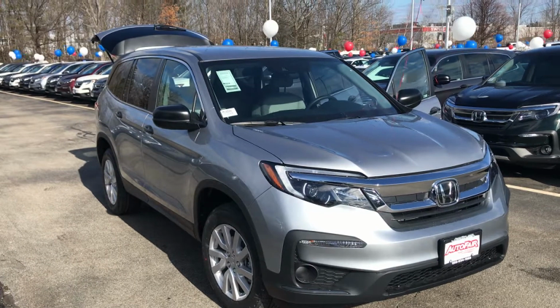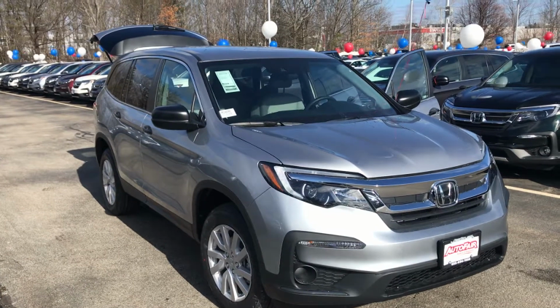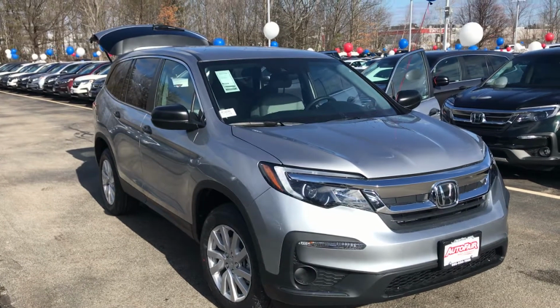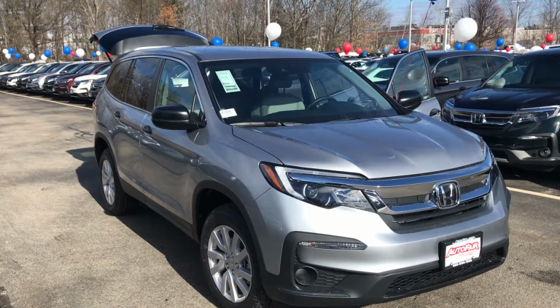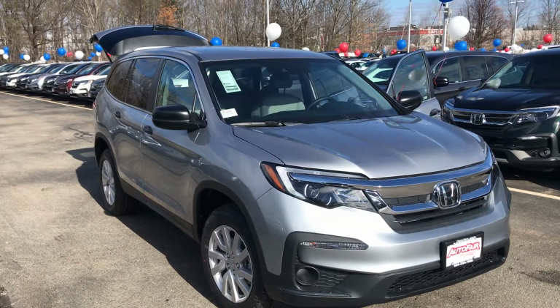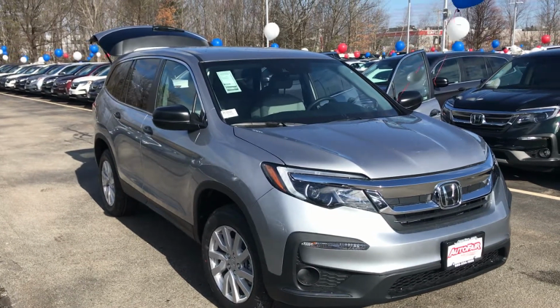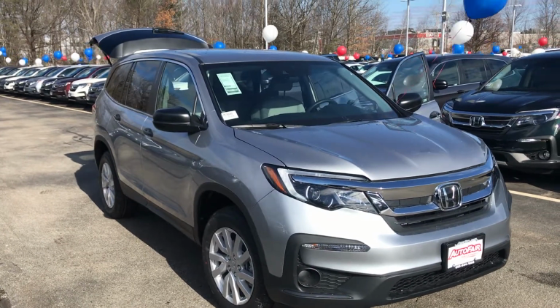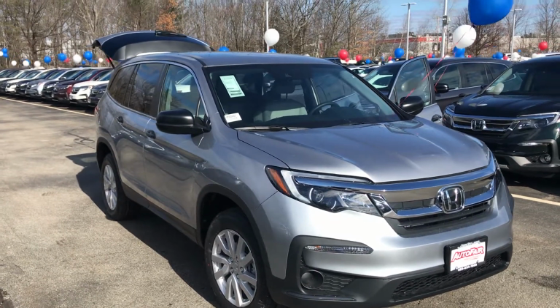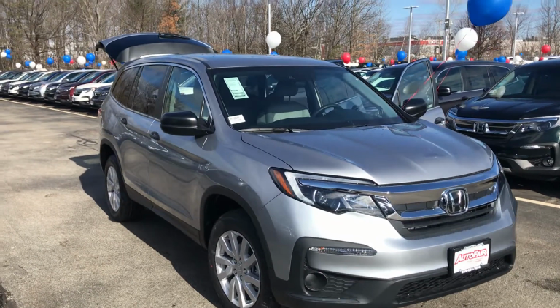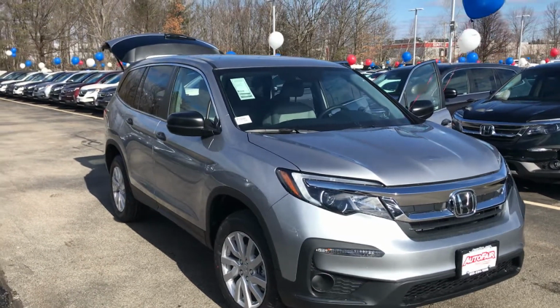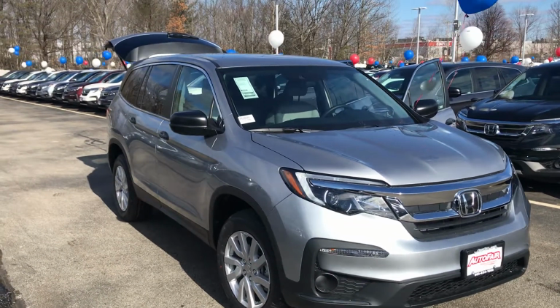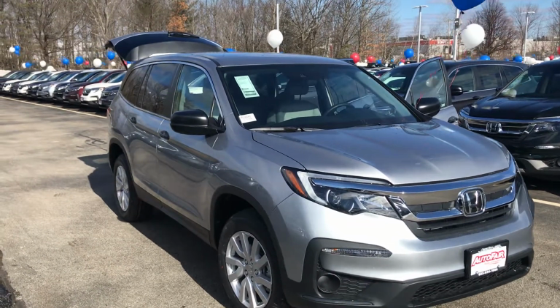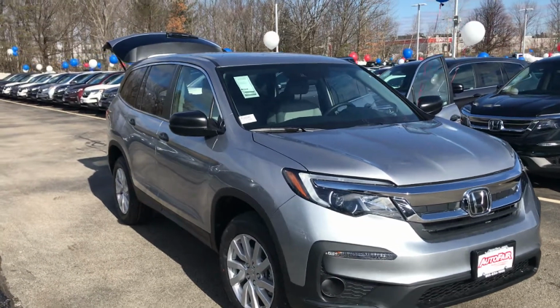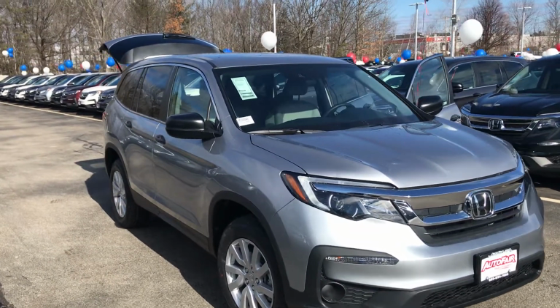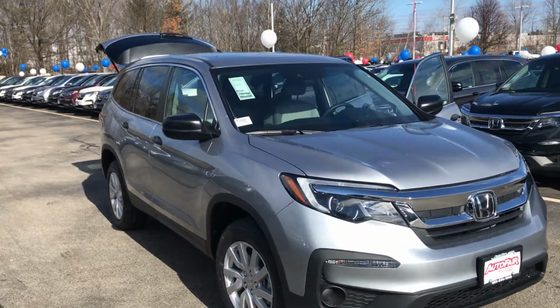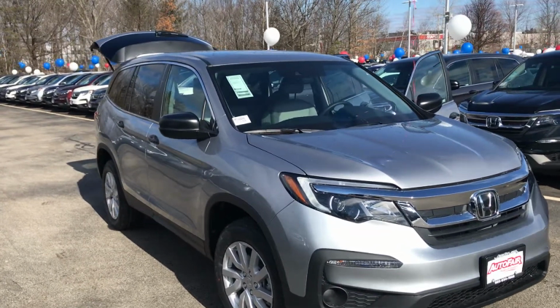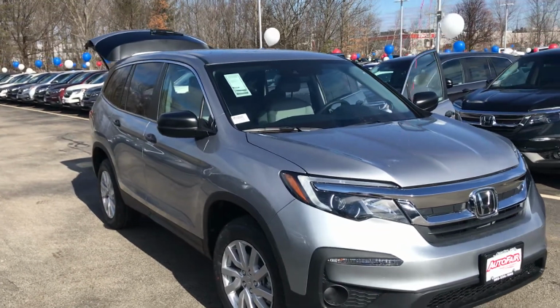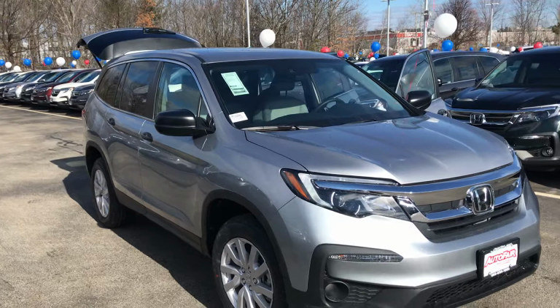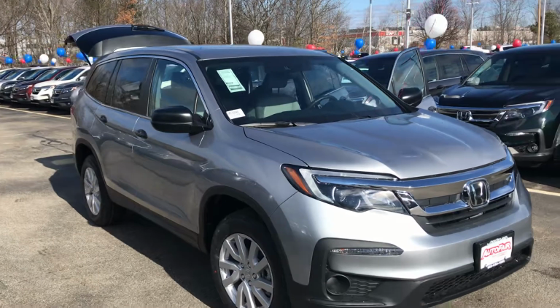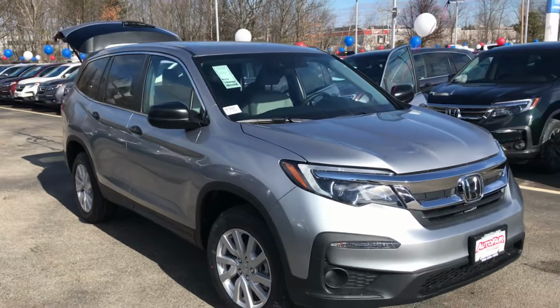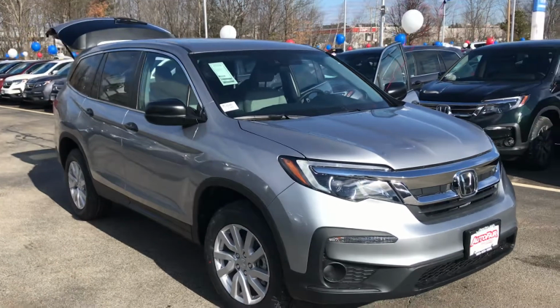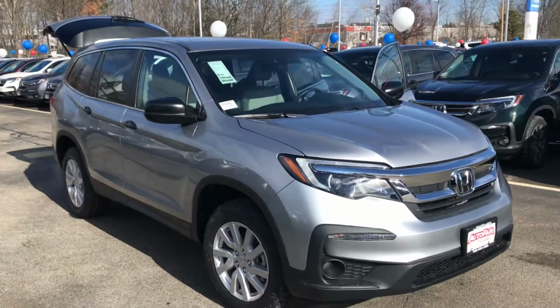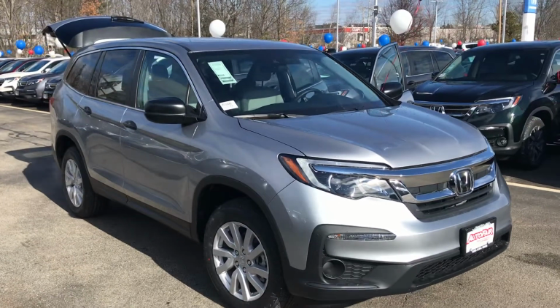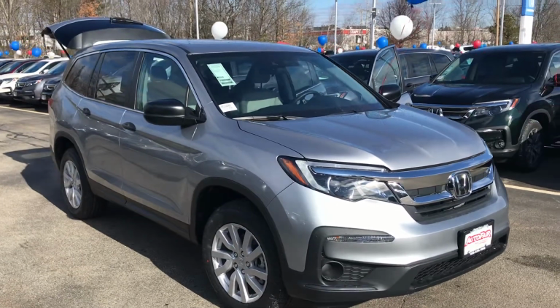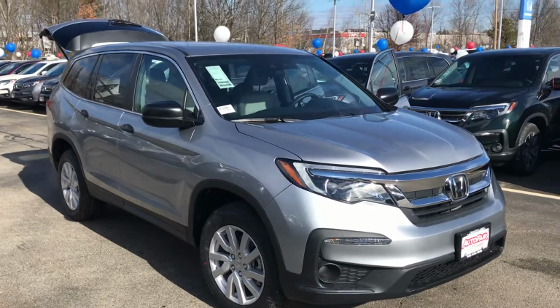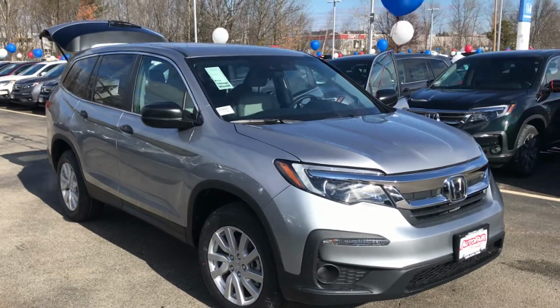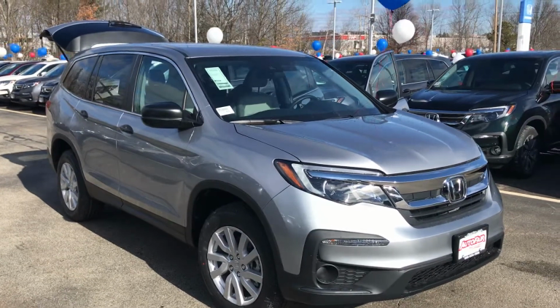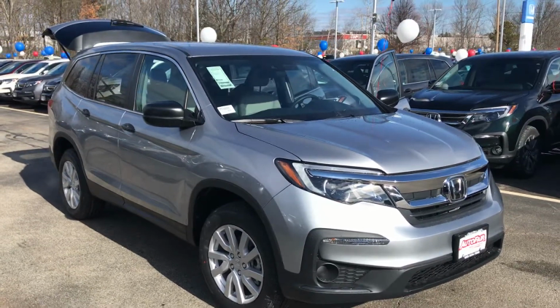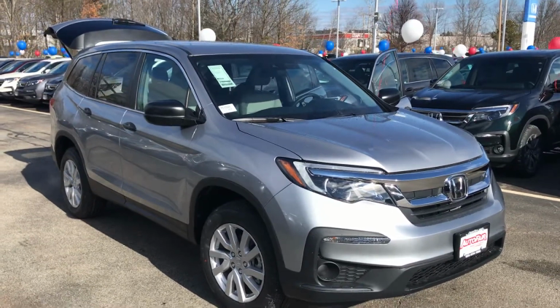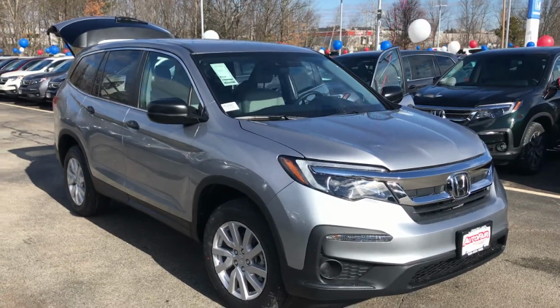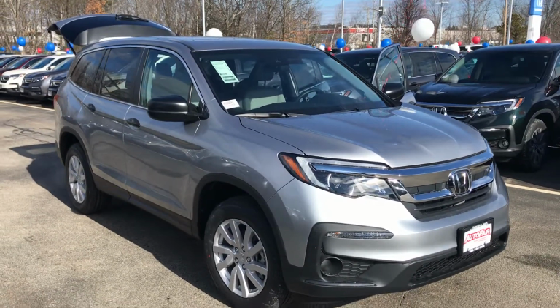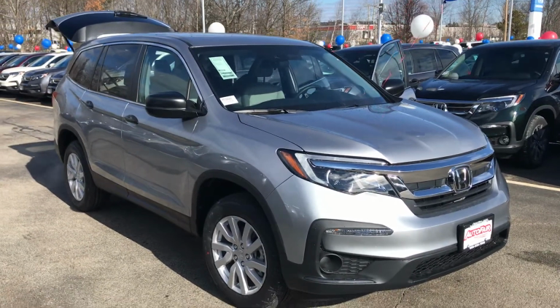Hey there Danielle, this is Mike over here at AutoFair Honda in Manchester, just making you a quick walk around of the 2019 Honda Pilot LX.